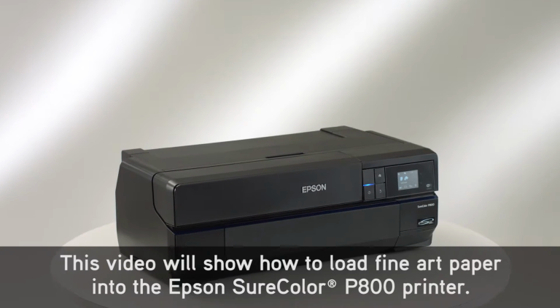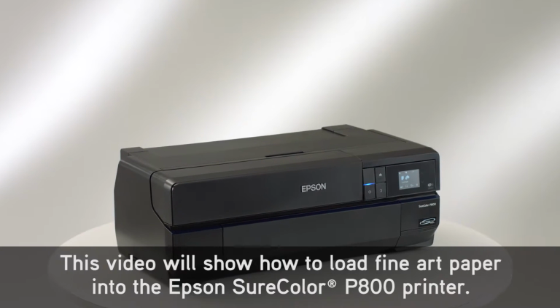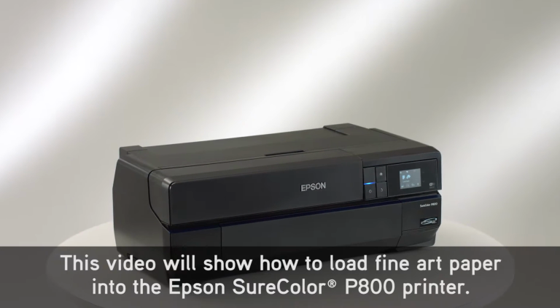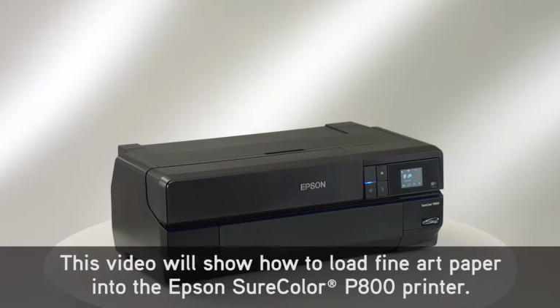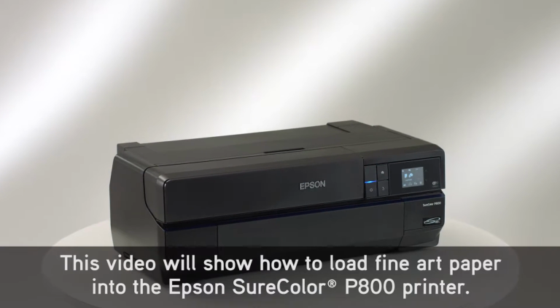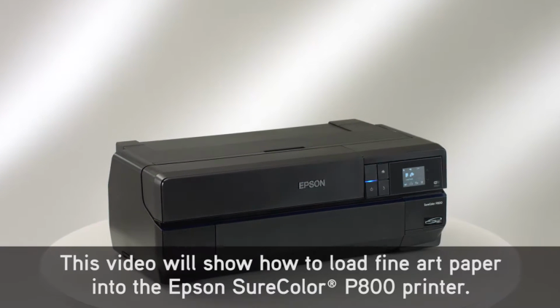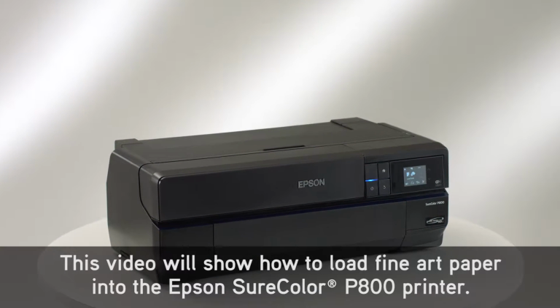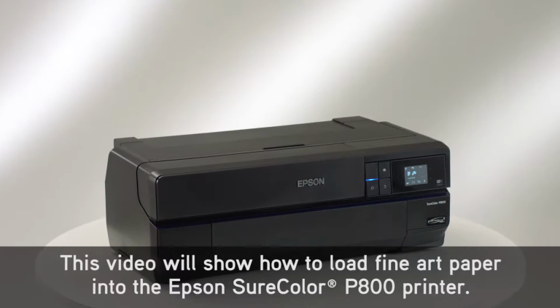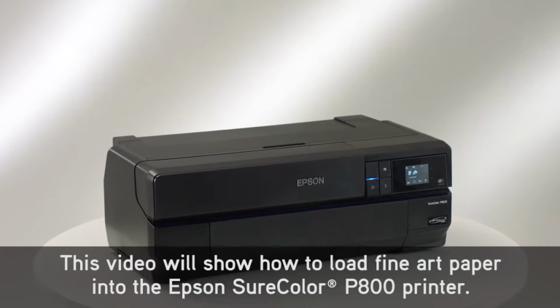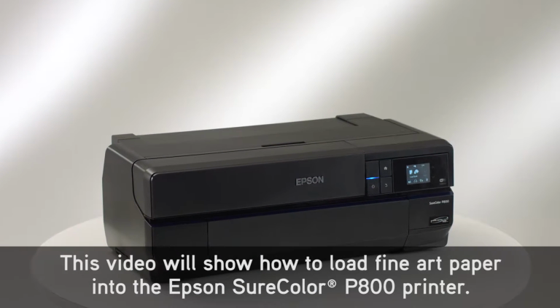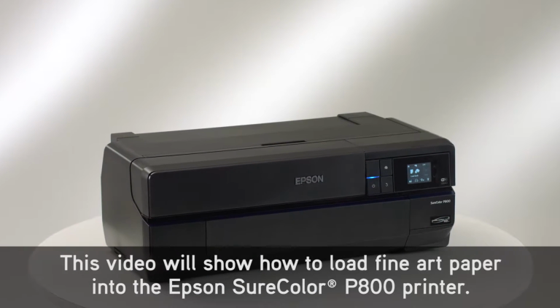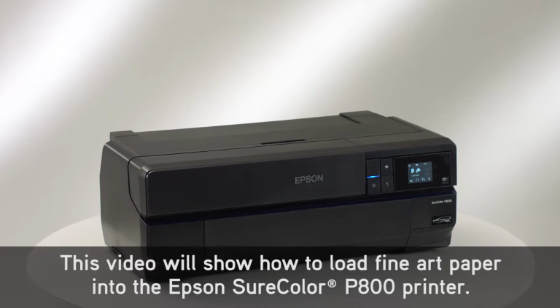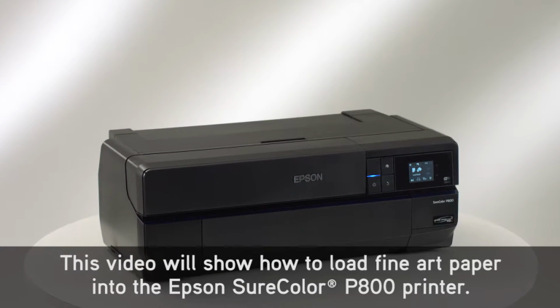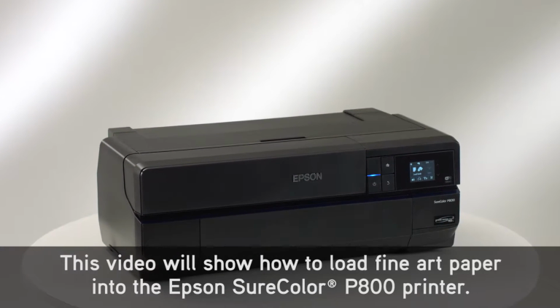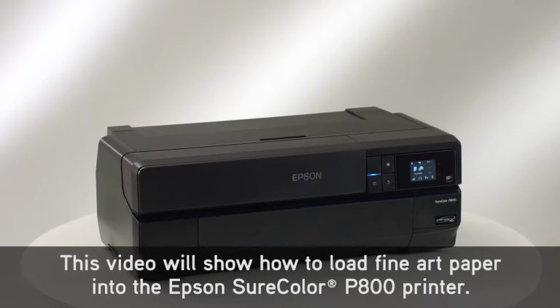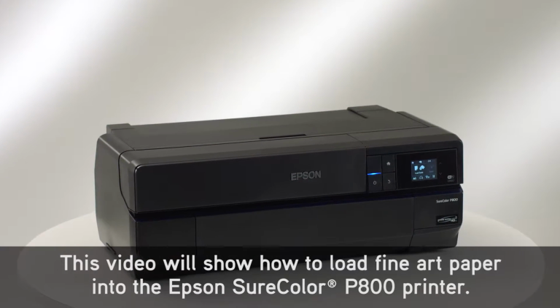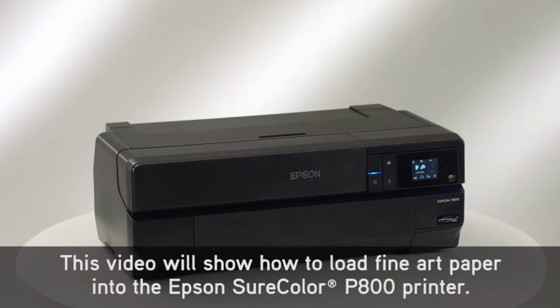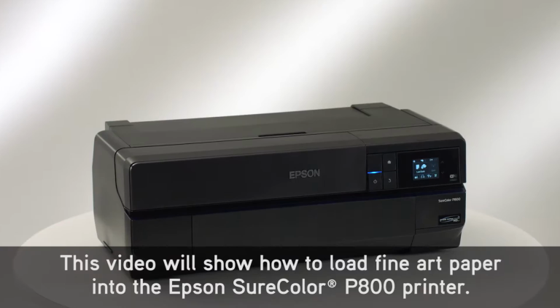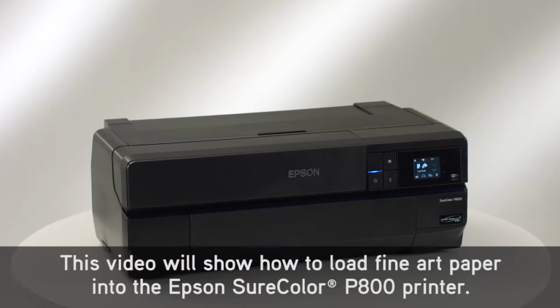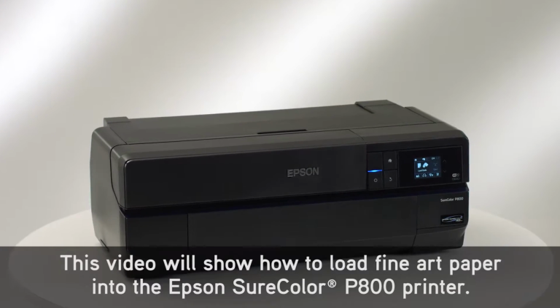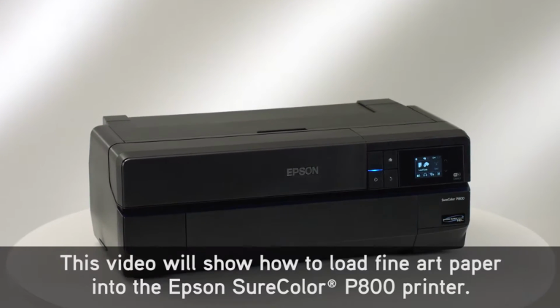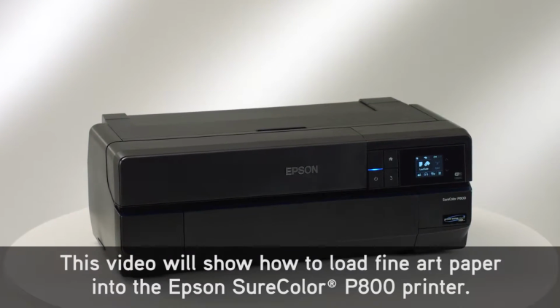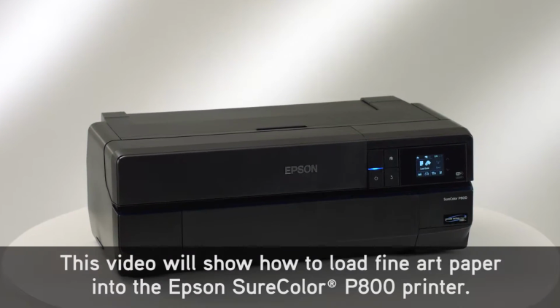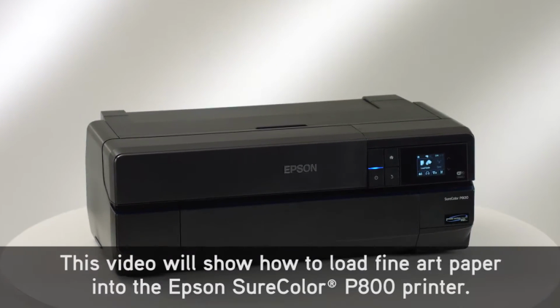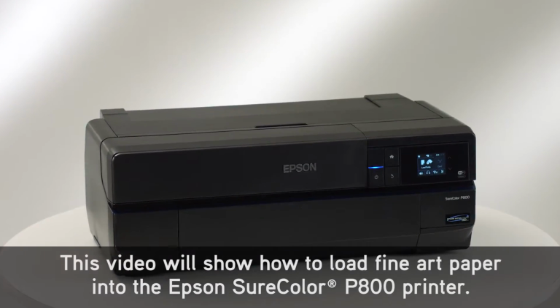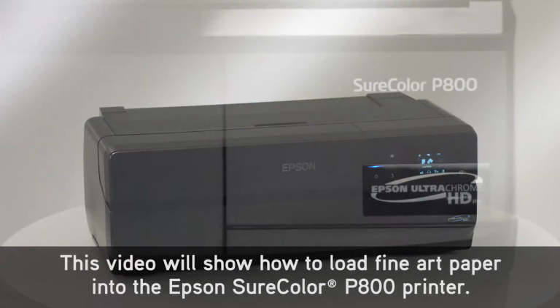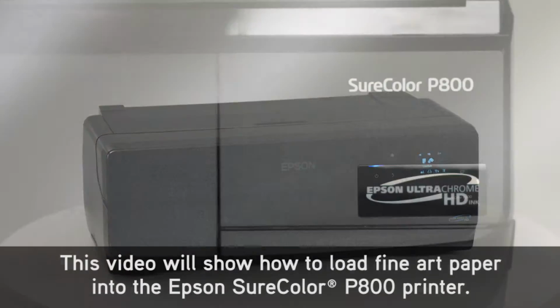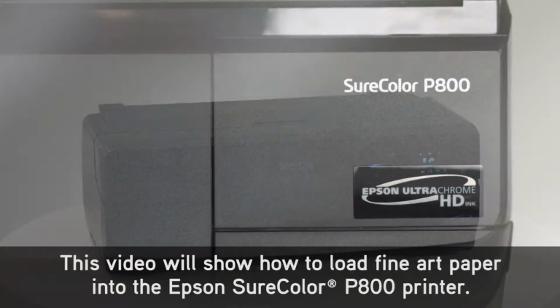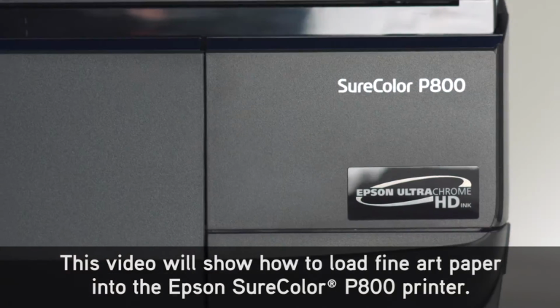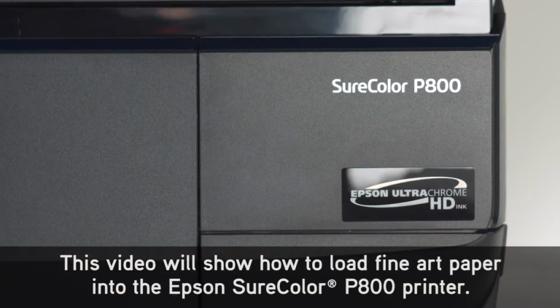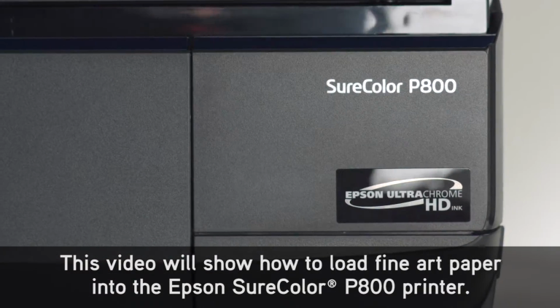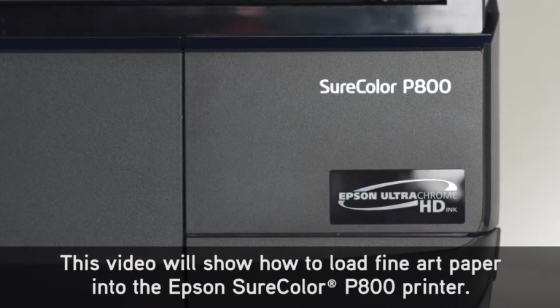This video will show how to load fine art paper into the Epson SureColor P800 printer.